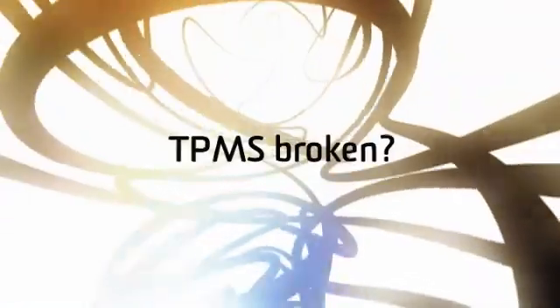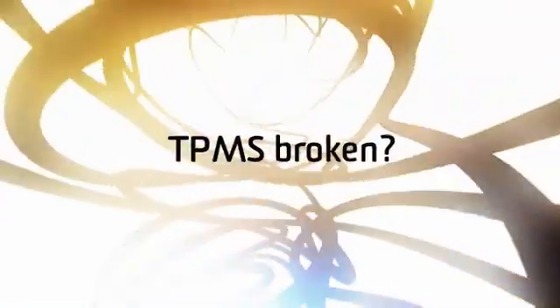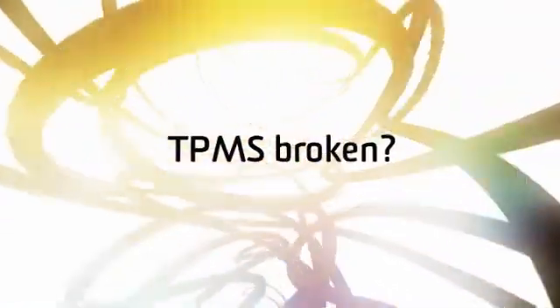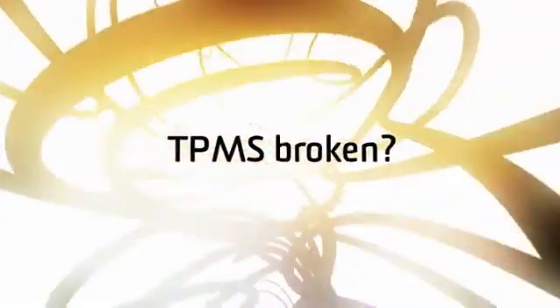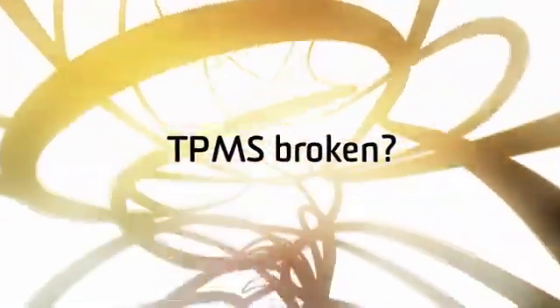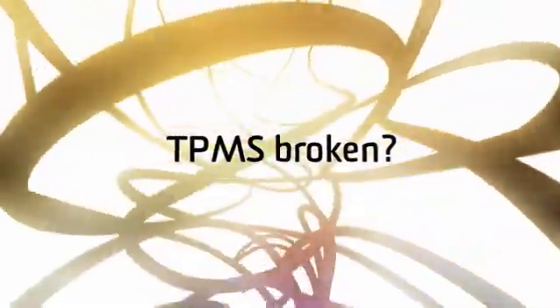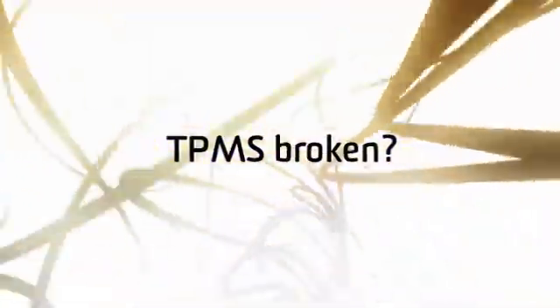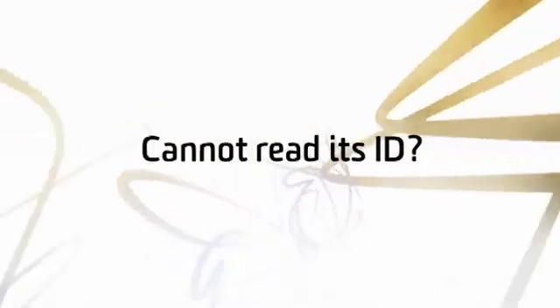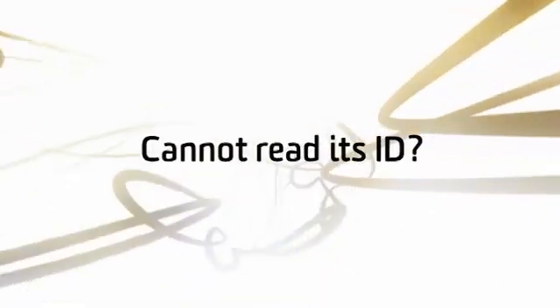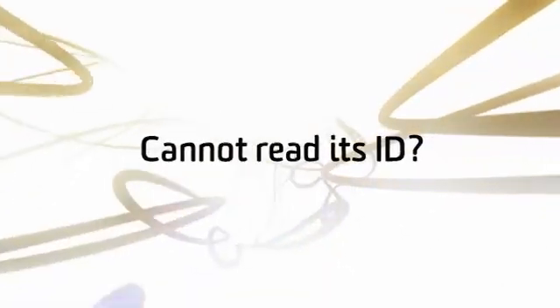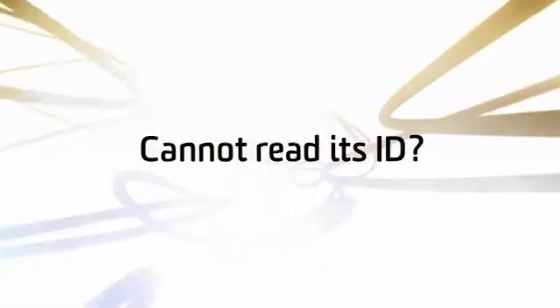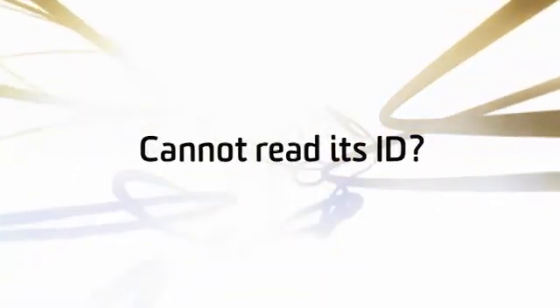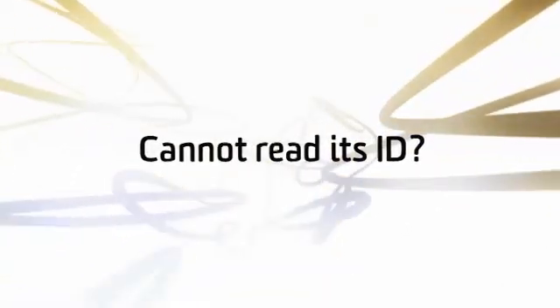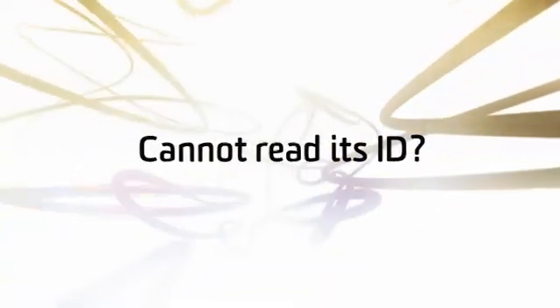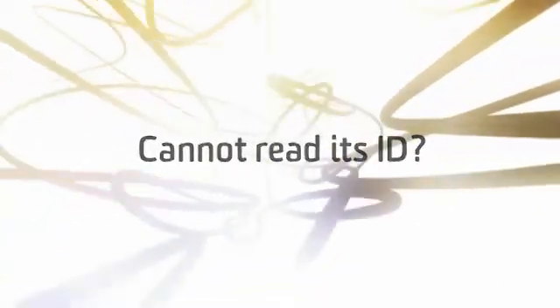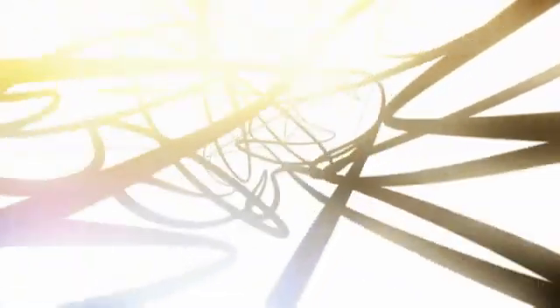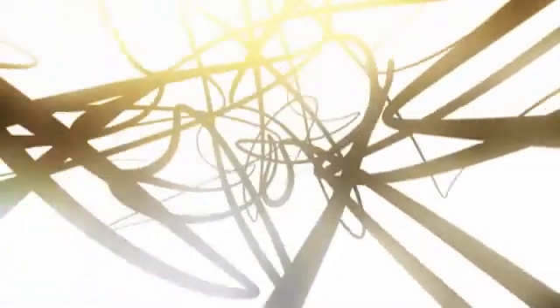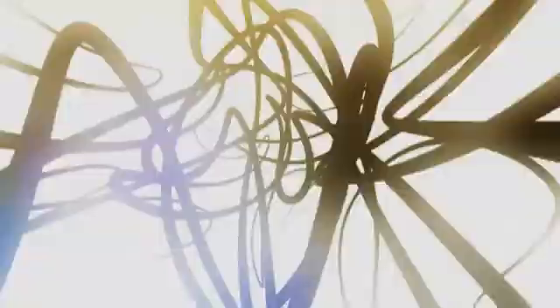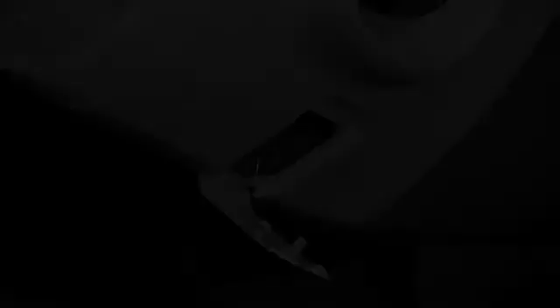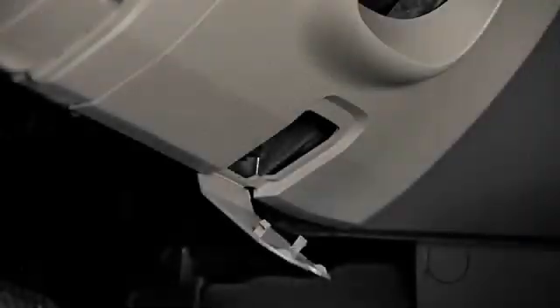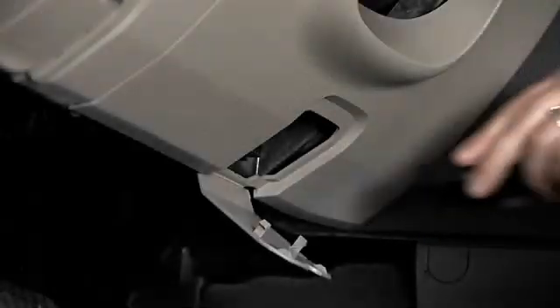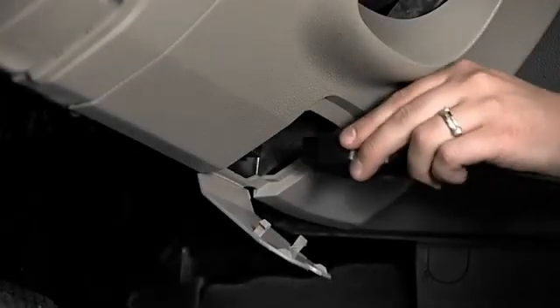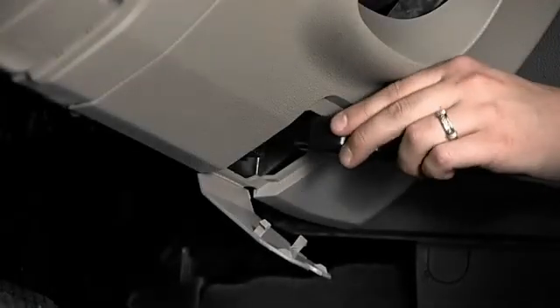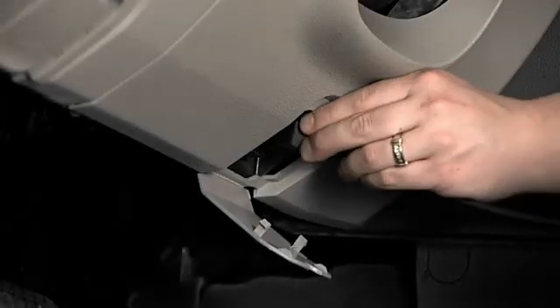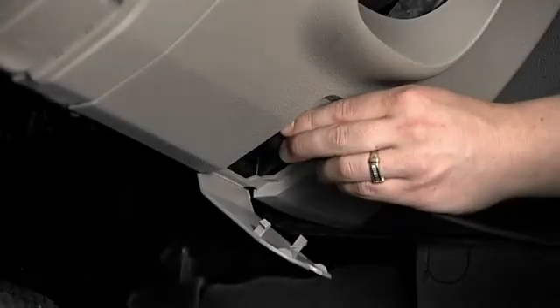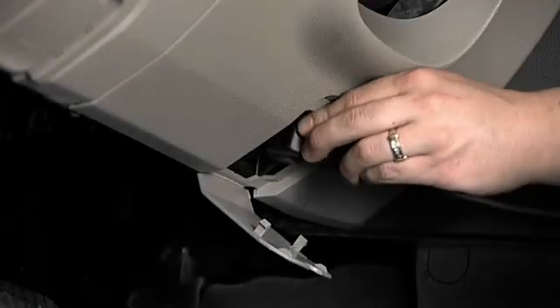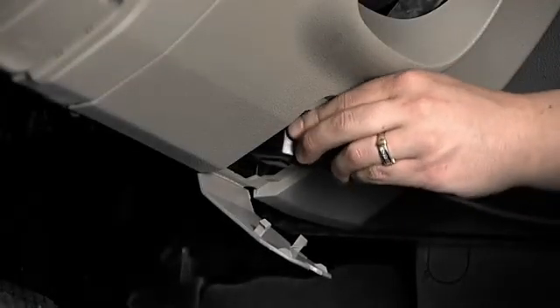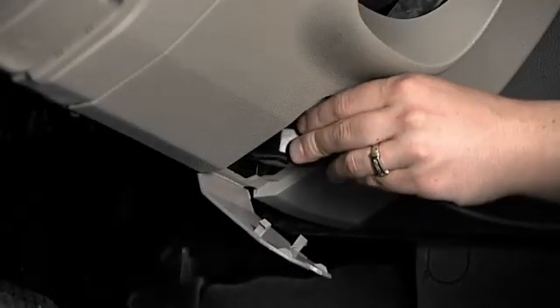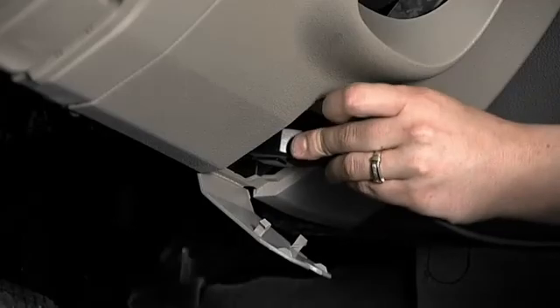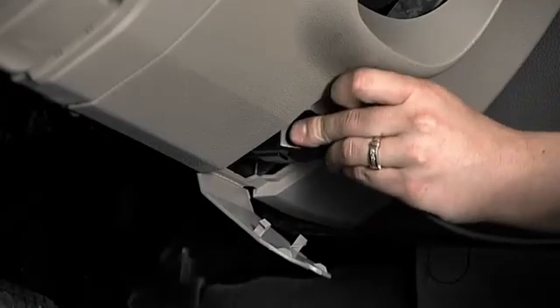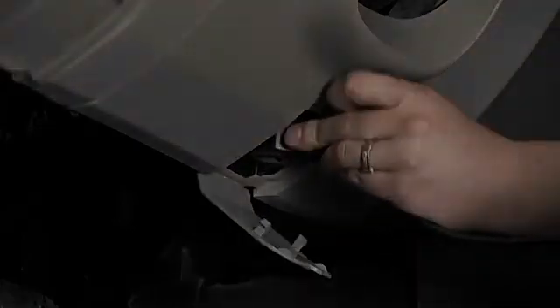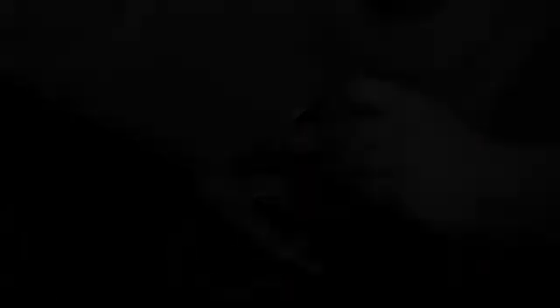Now what if the TPMS is broken so that we cannot read its ID? You simply get it by plugging into the OBD and reading it straight off the car.